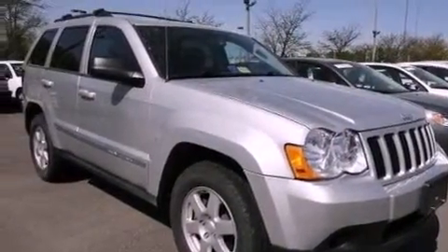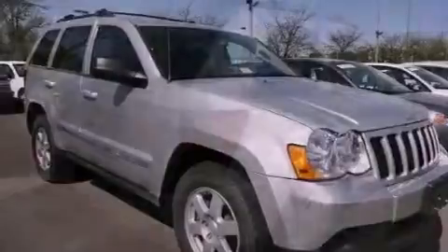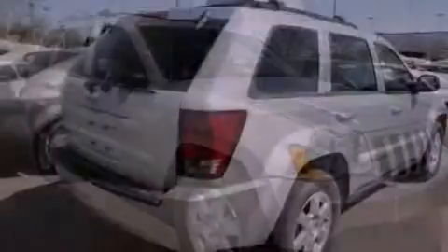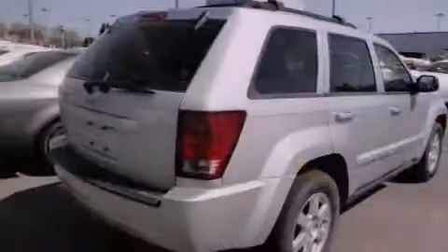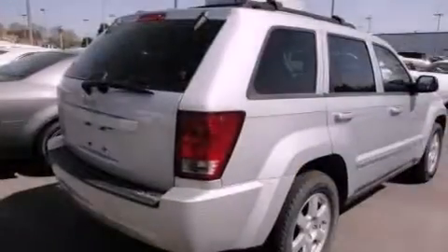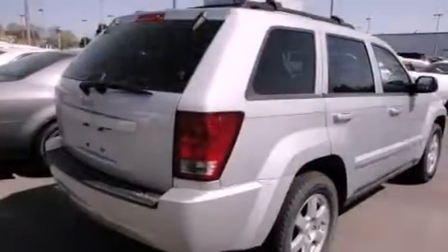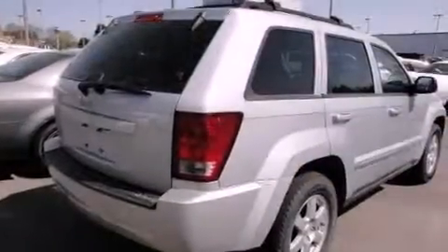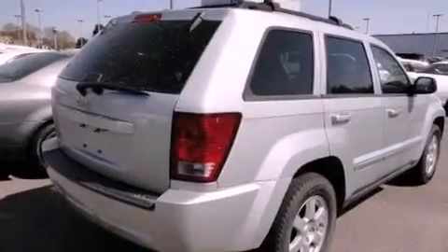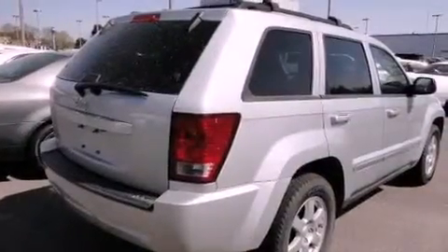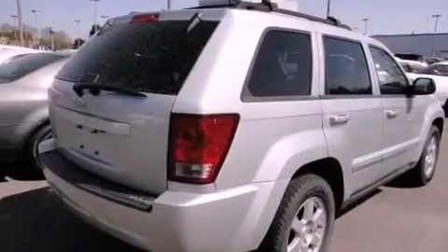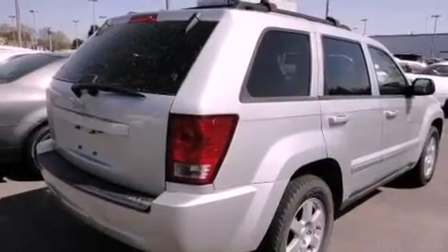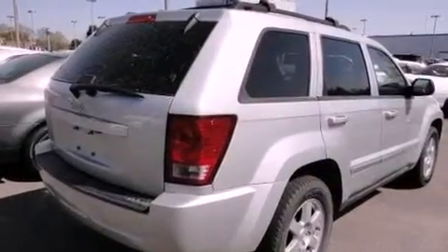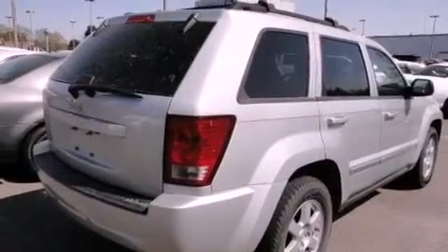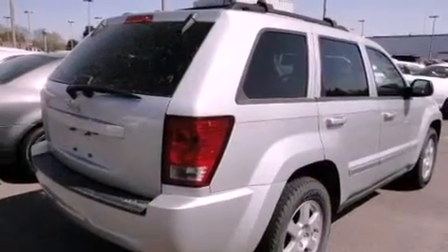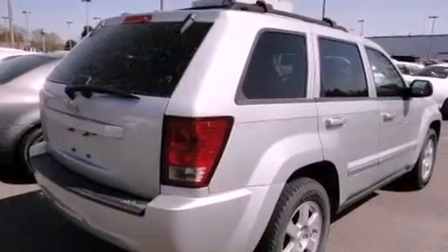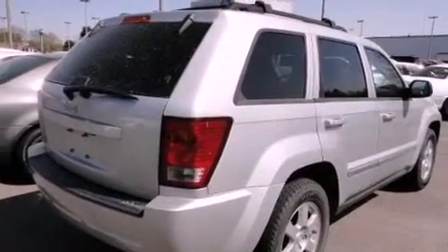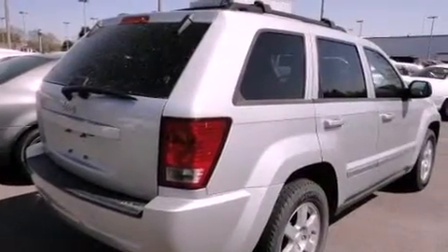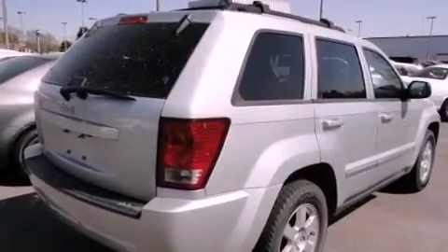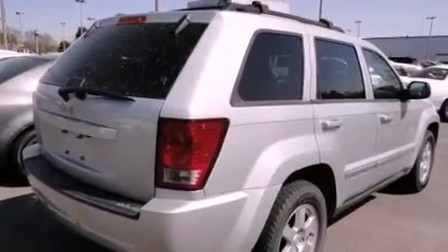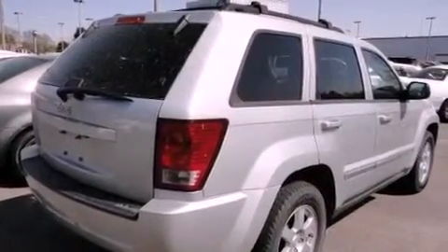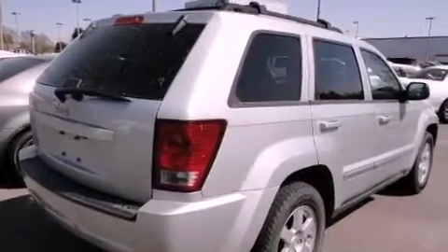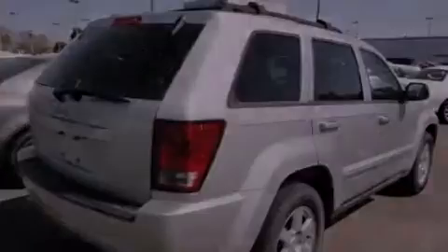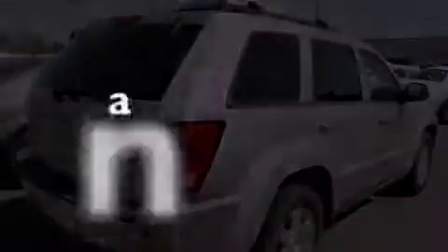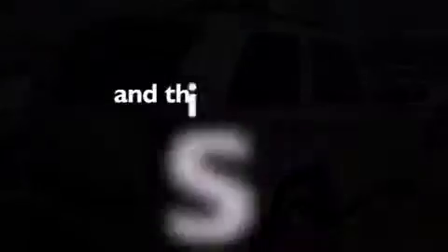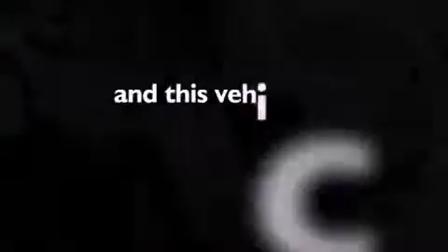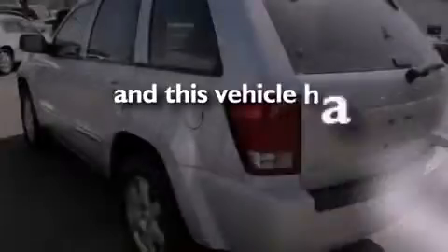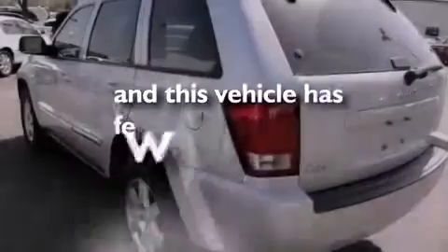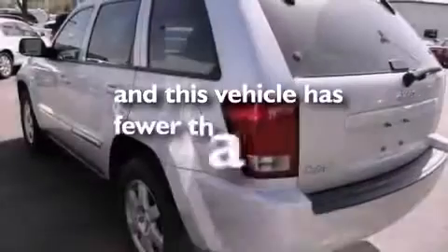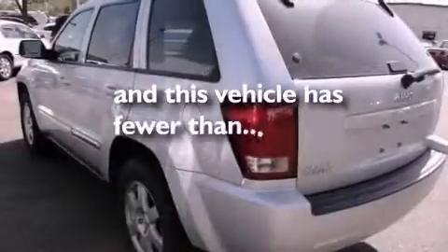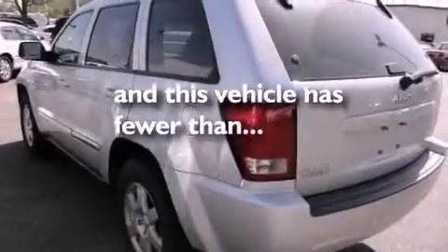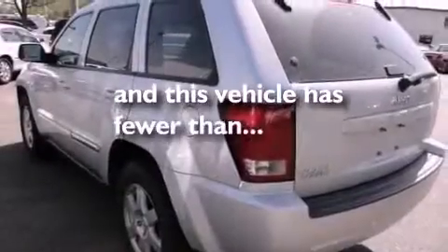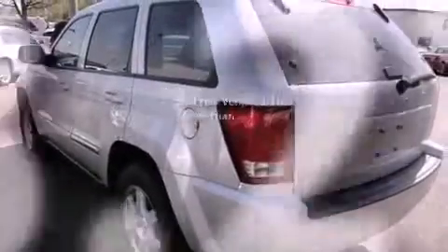Front and rear floor mats, roof rails, an anti-lock braking system, a folding rear seat — and this vehicle has less than 54,000 miles.